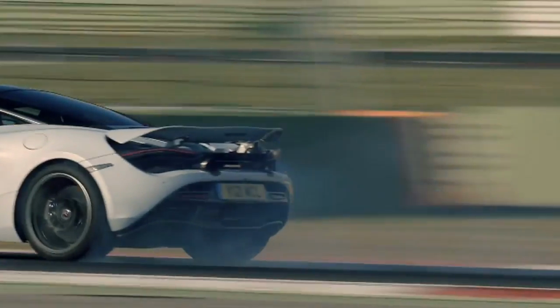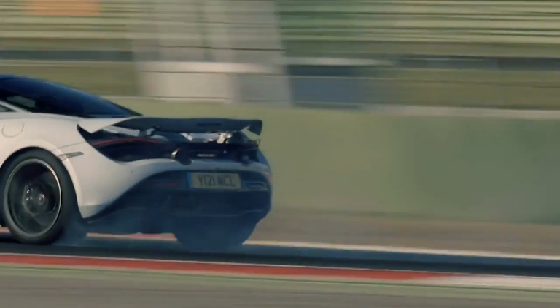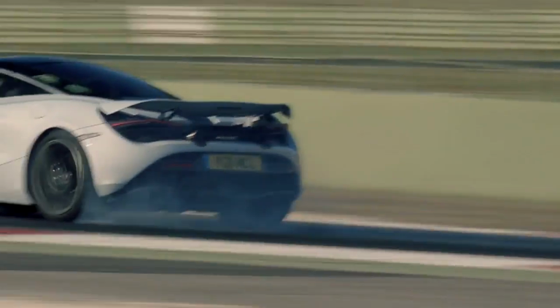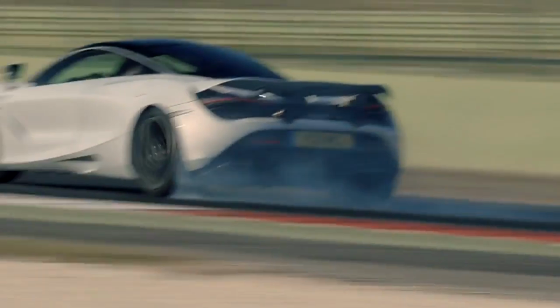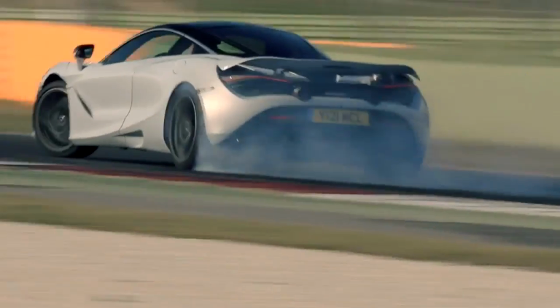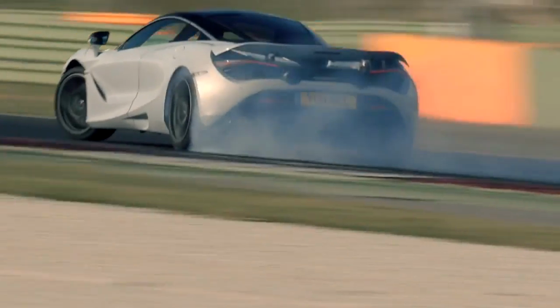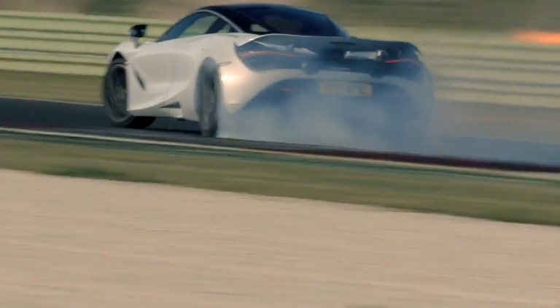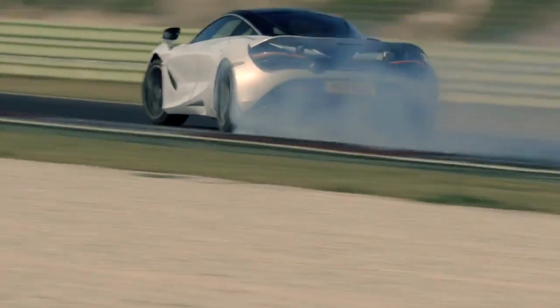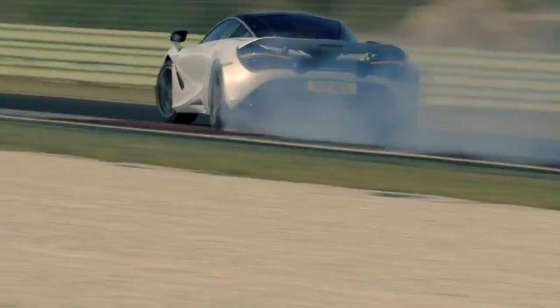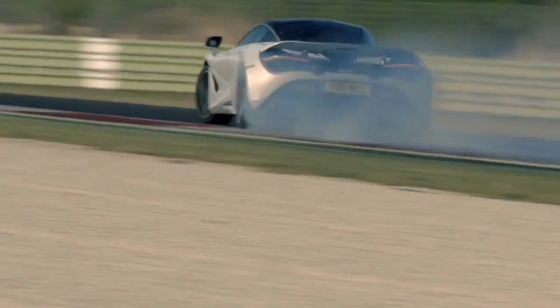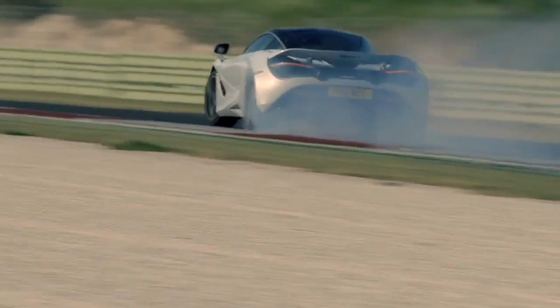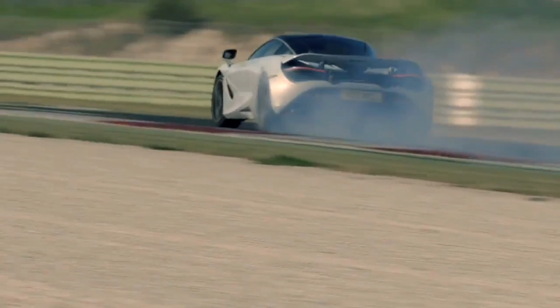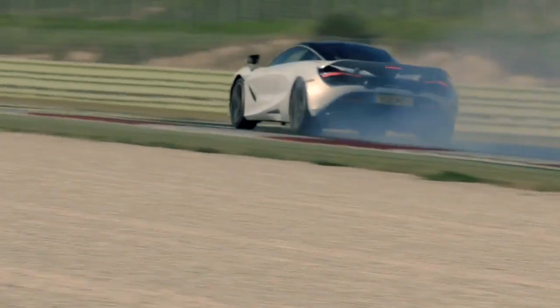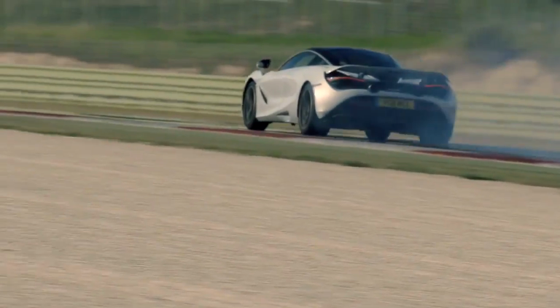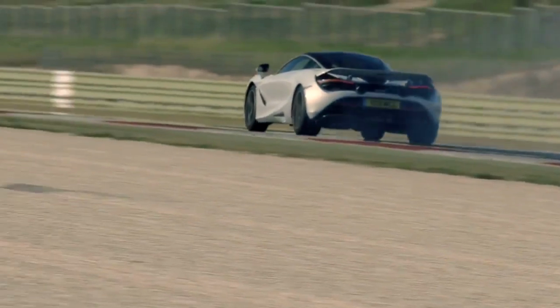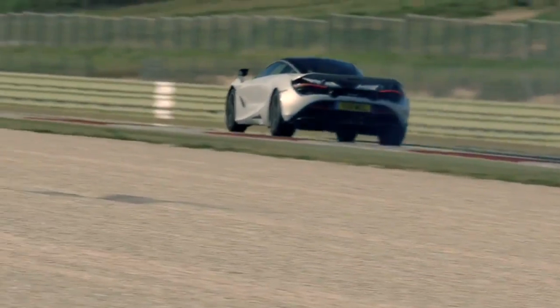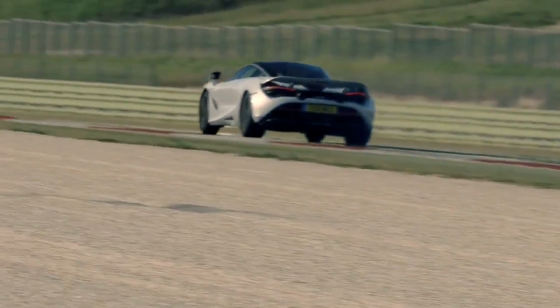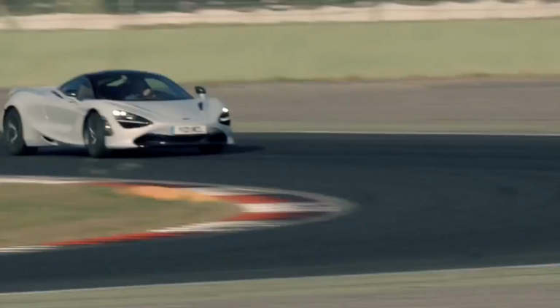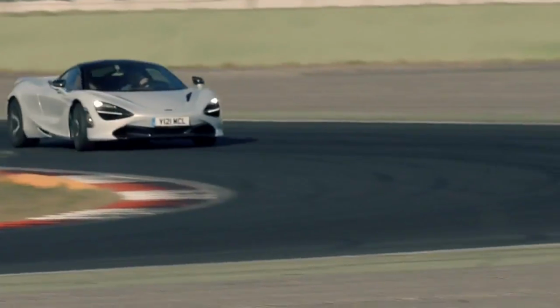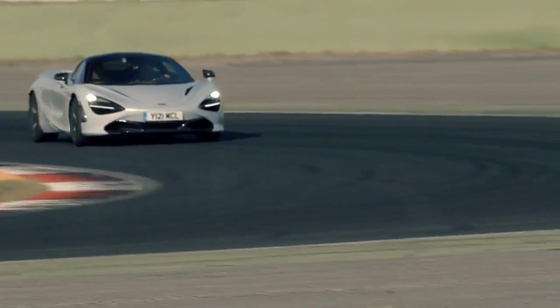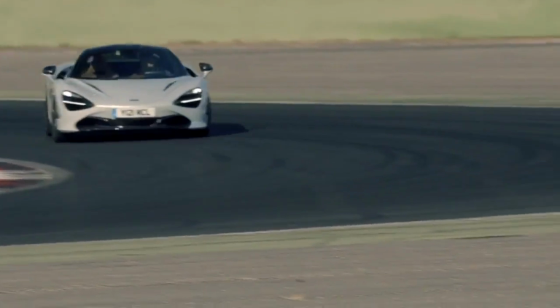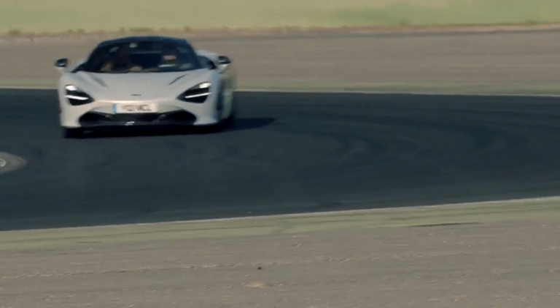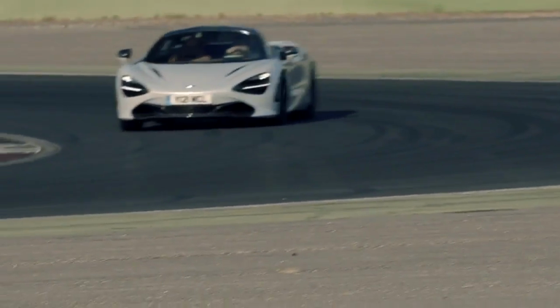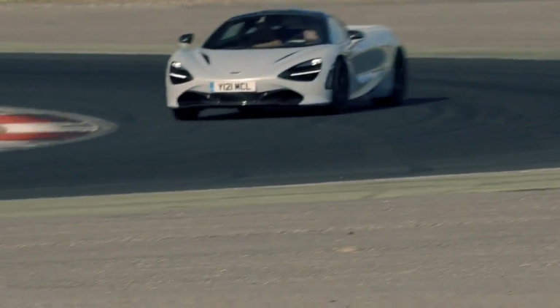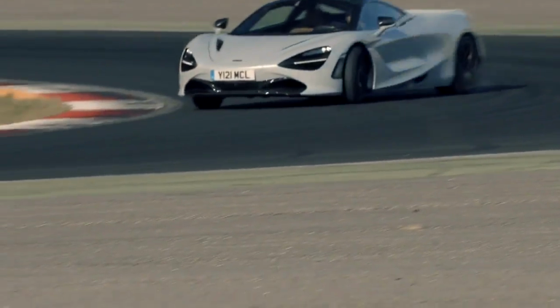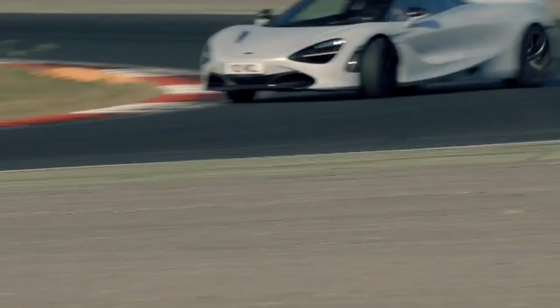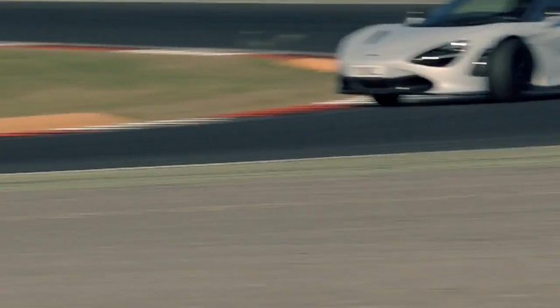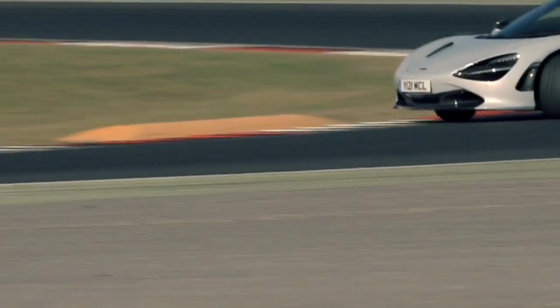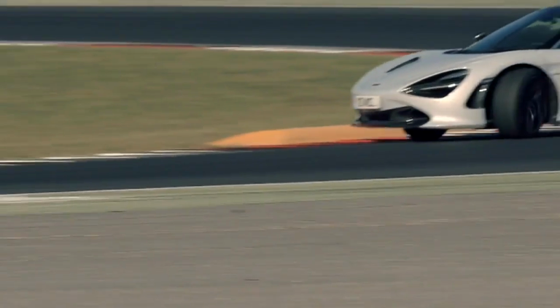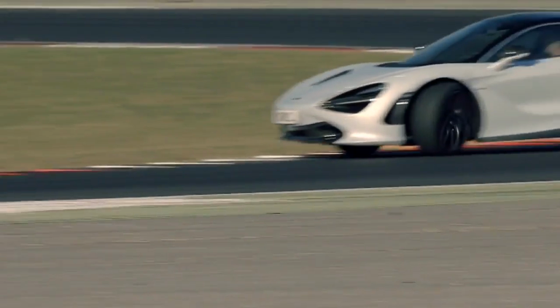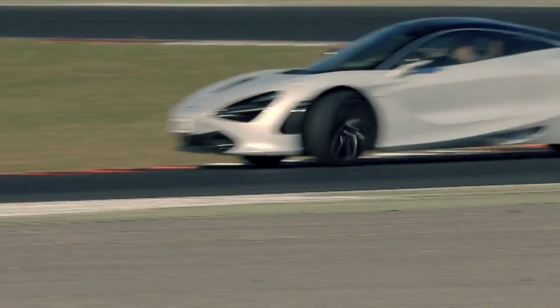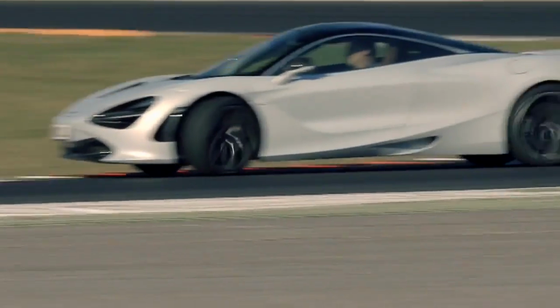And from rocket fast to lots of pocket cash — this ride will run you over three hundred forty thousand dollars.